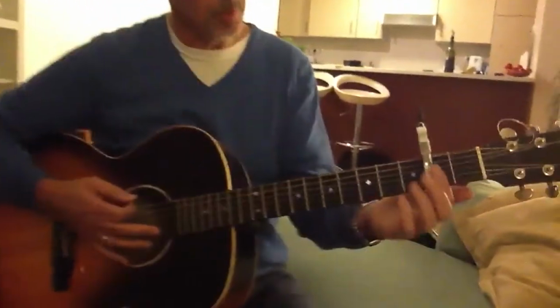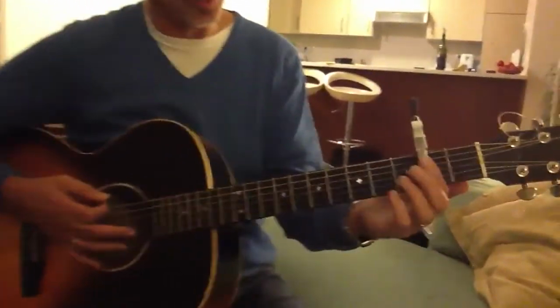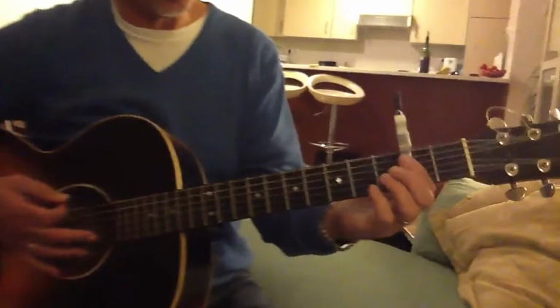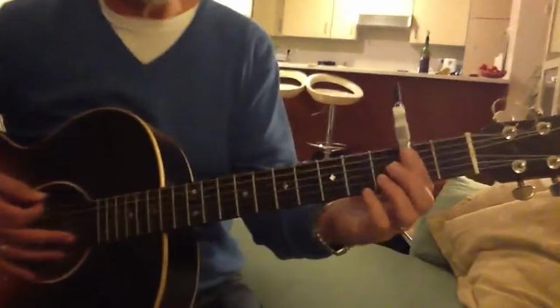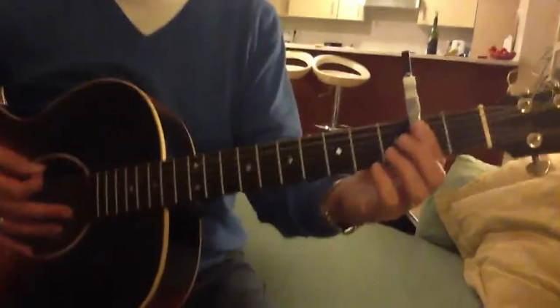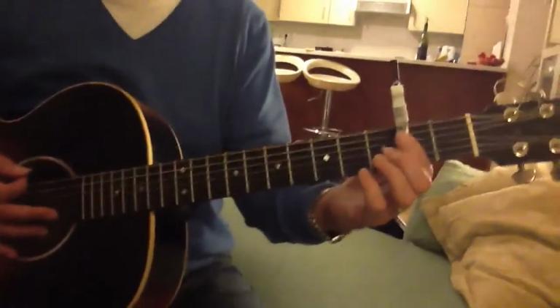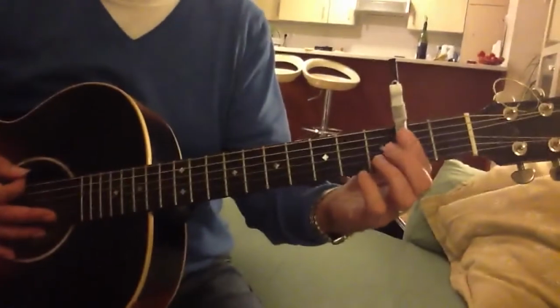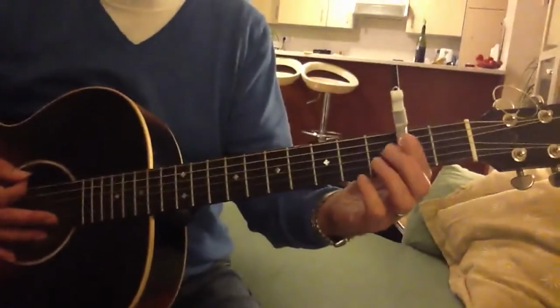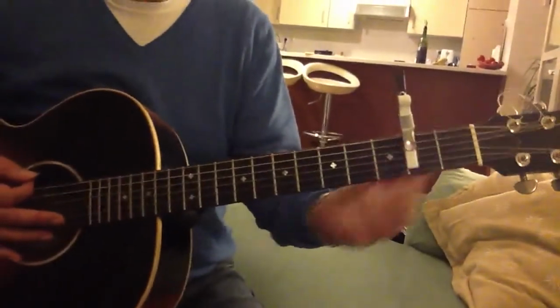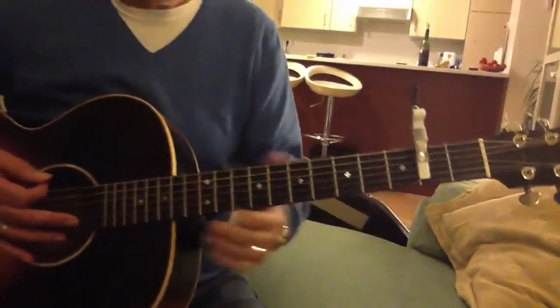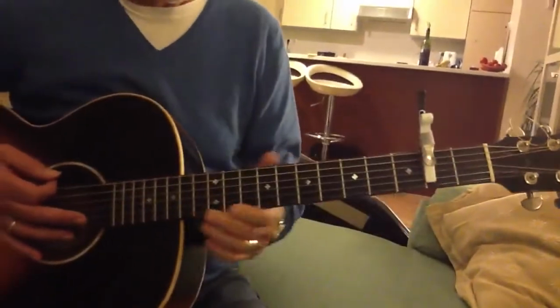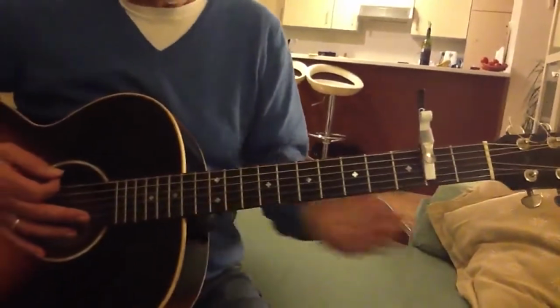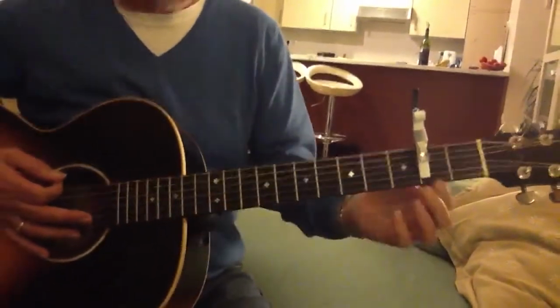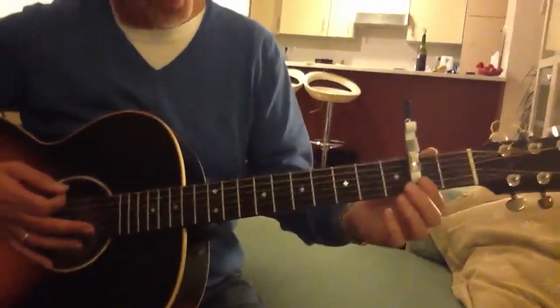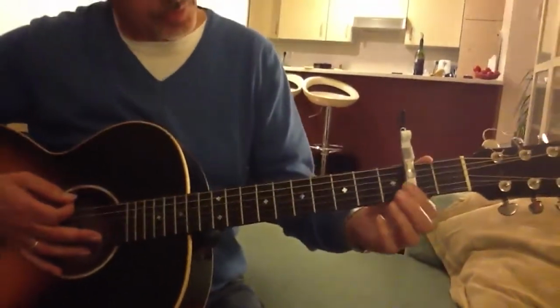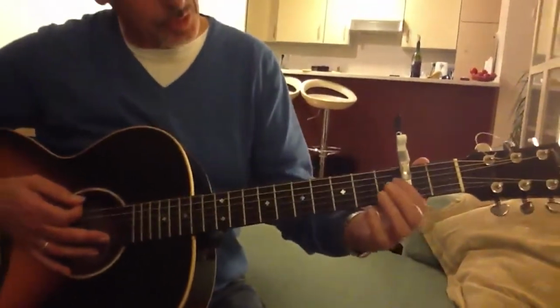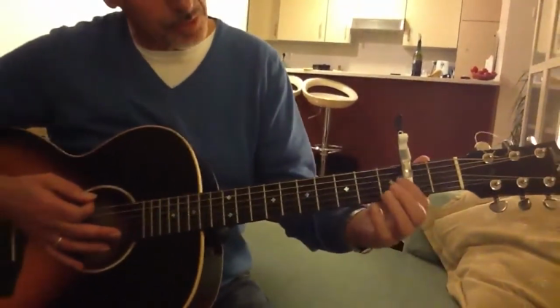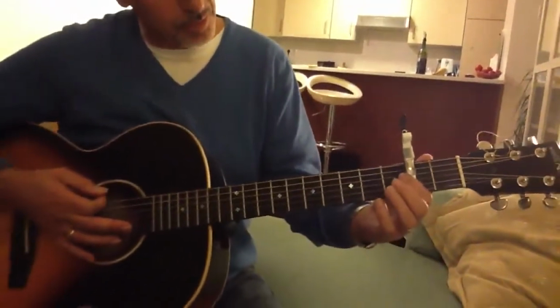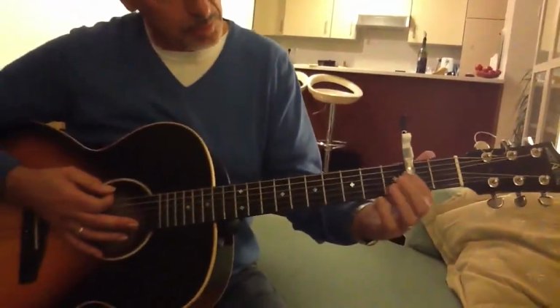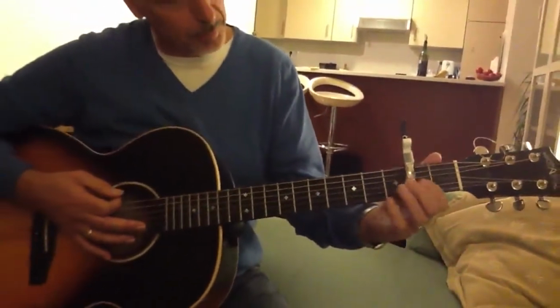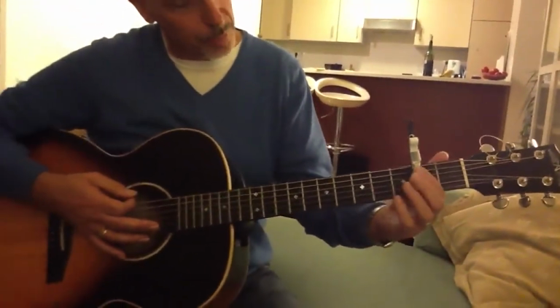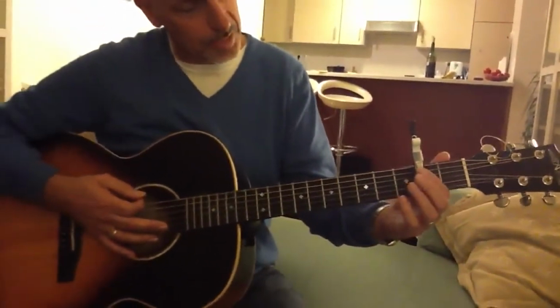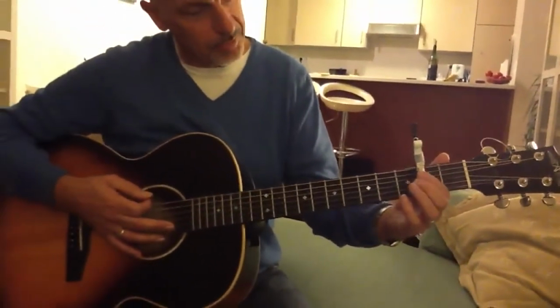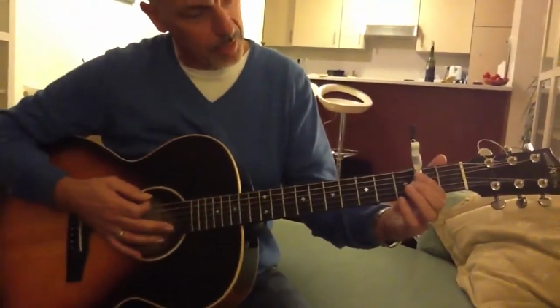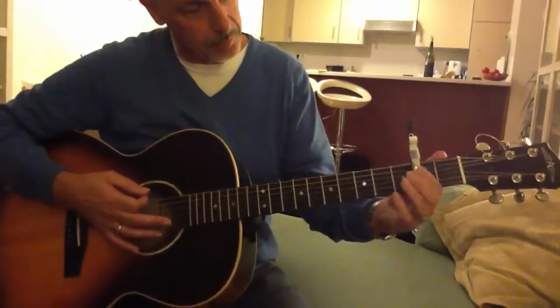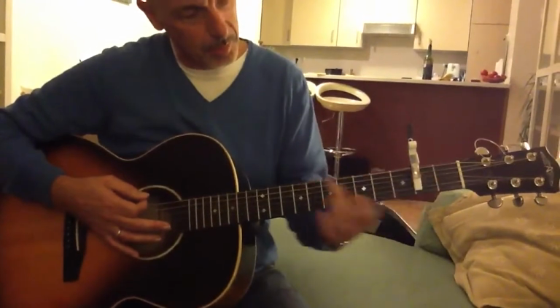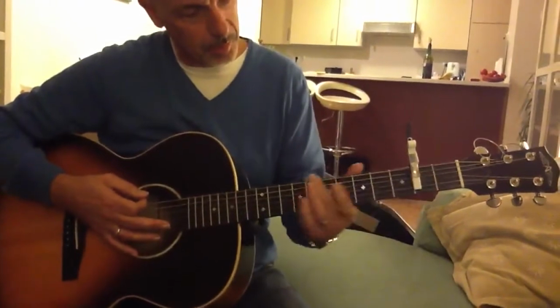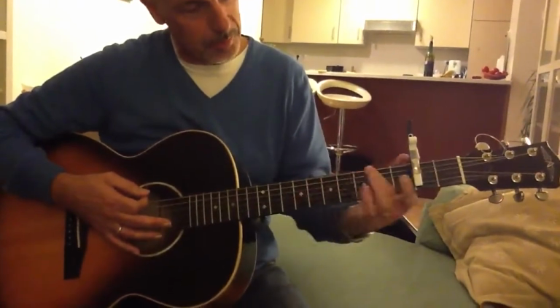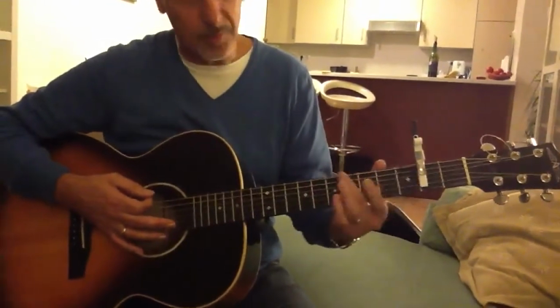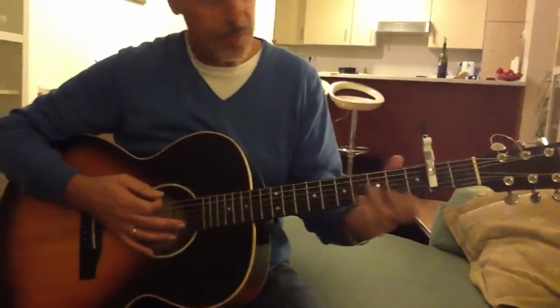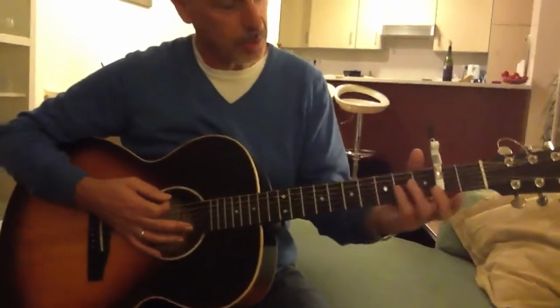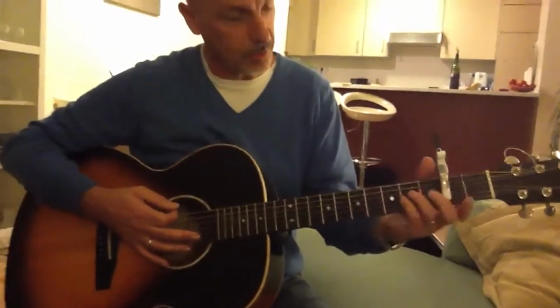It's got a little lever there as well. So it covers just three strings, but when I press that lever down, it covers the fifth and sixth strings.